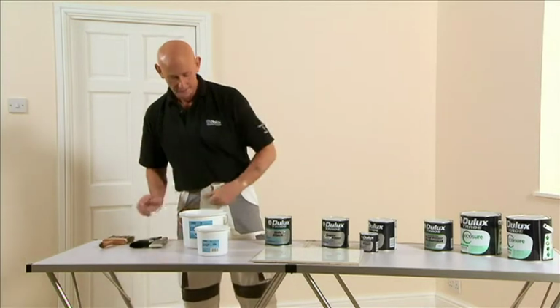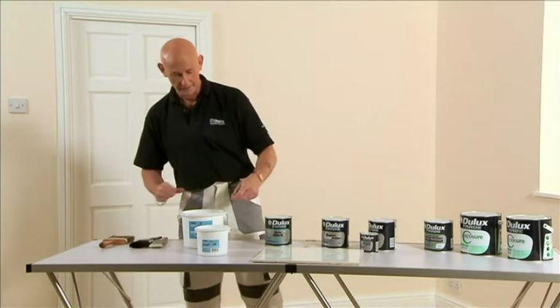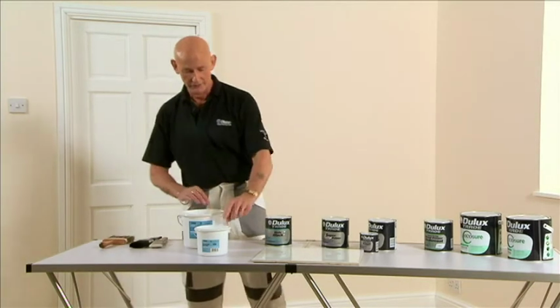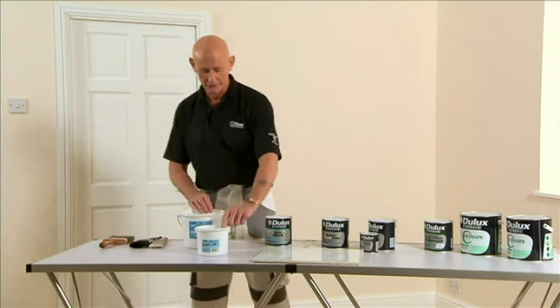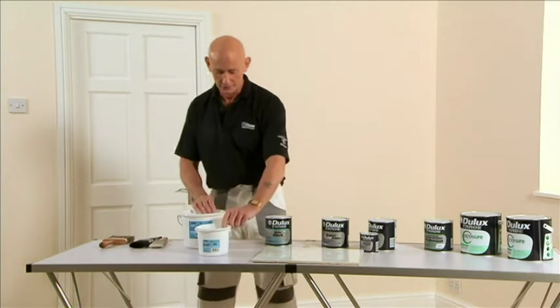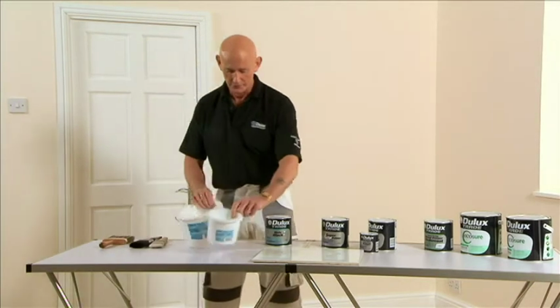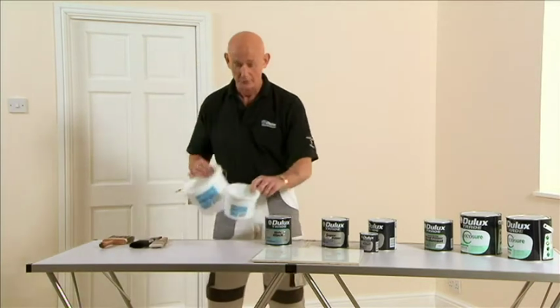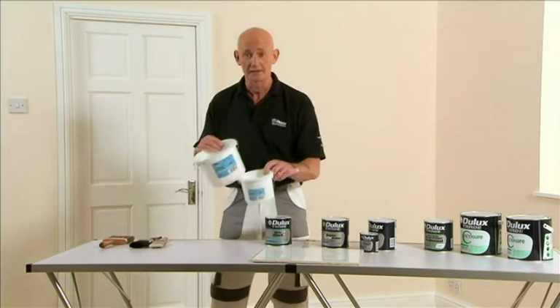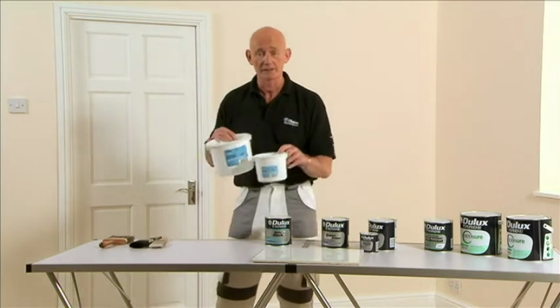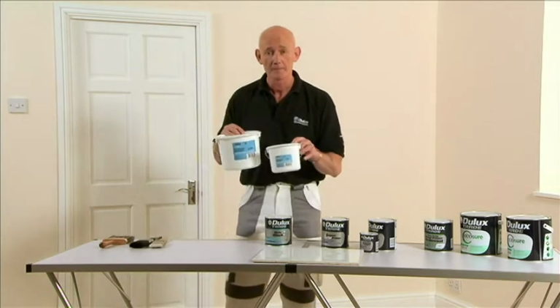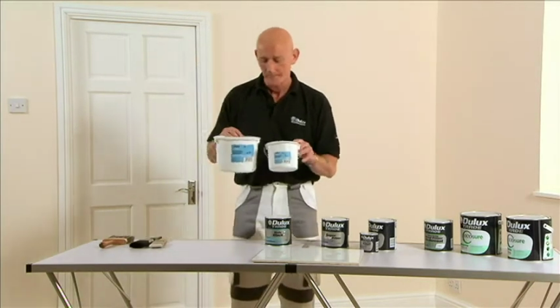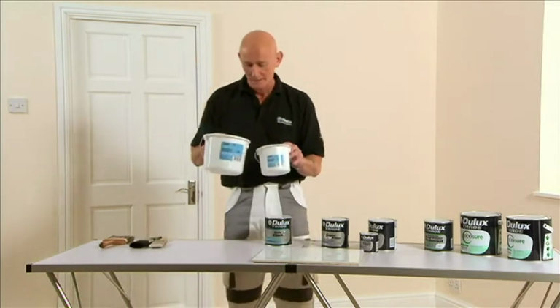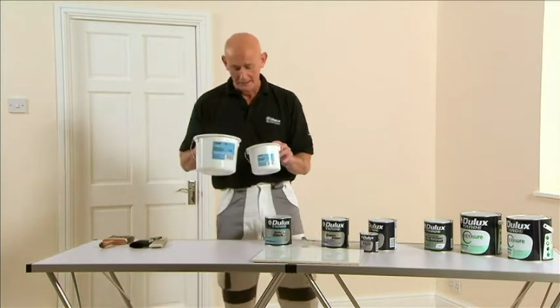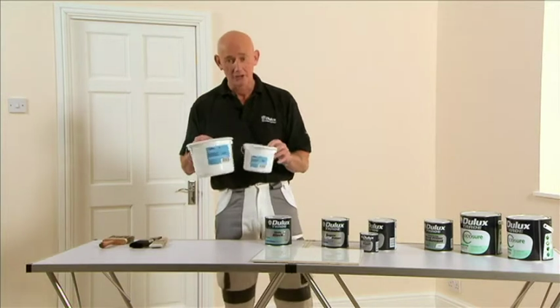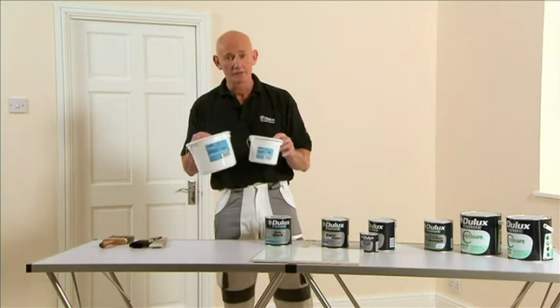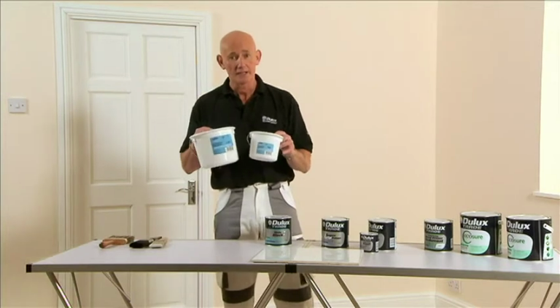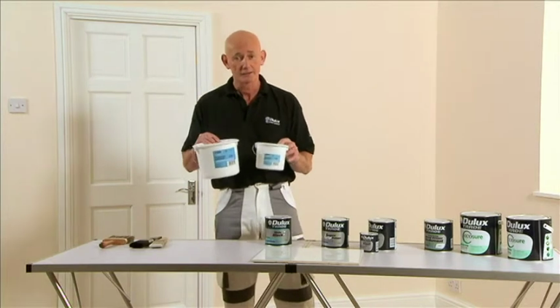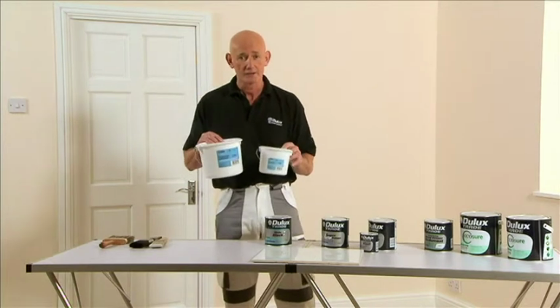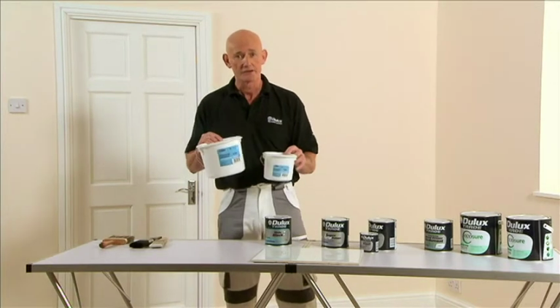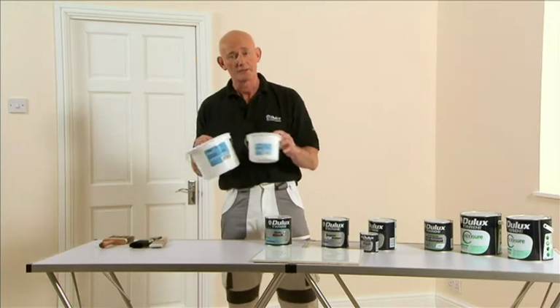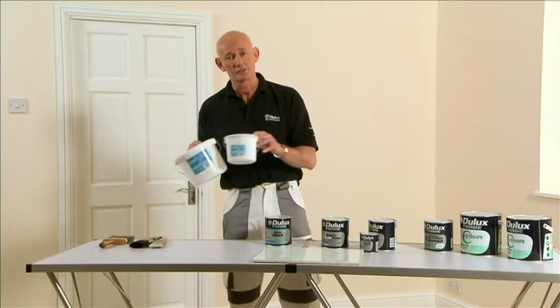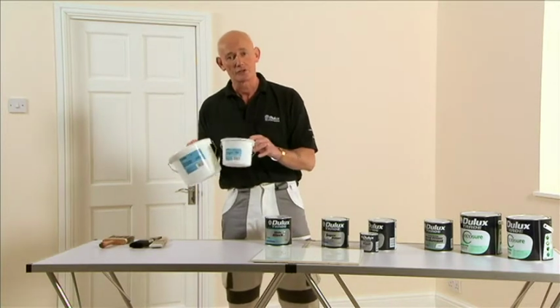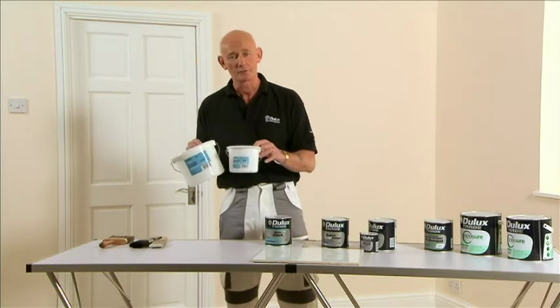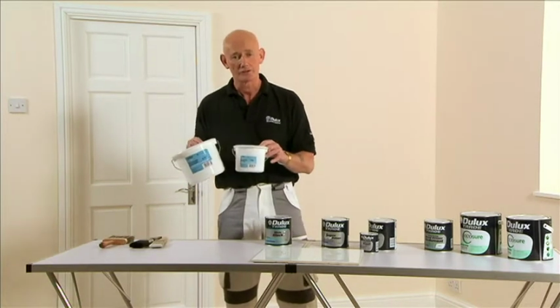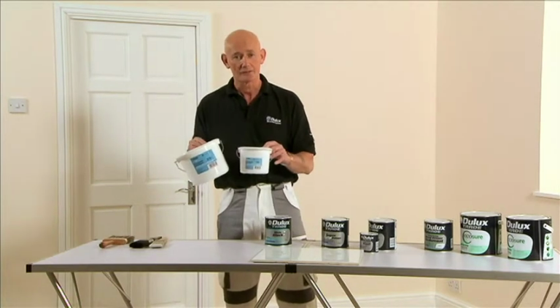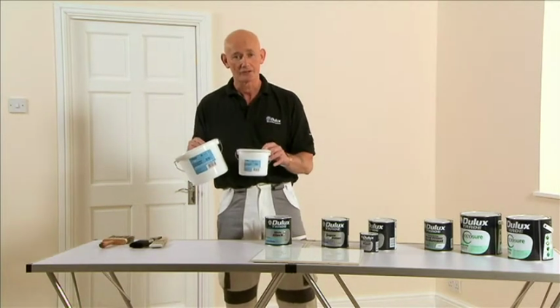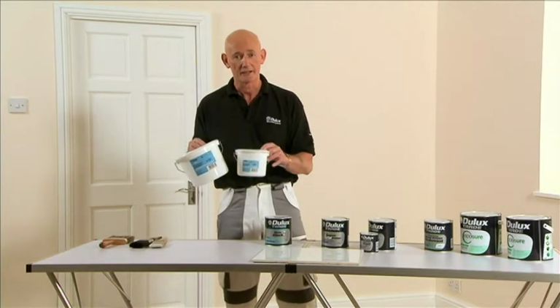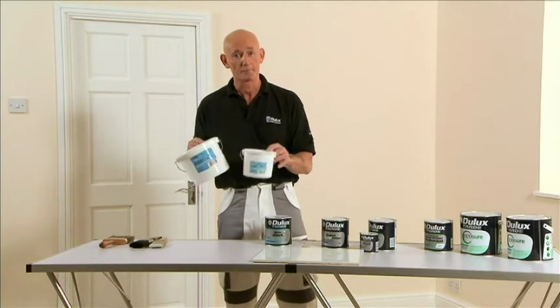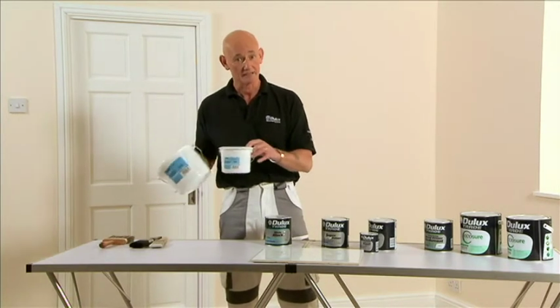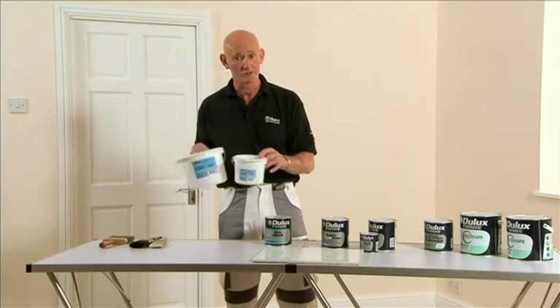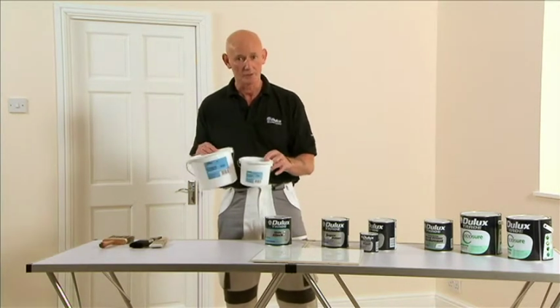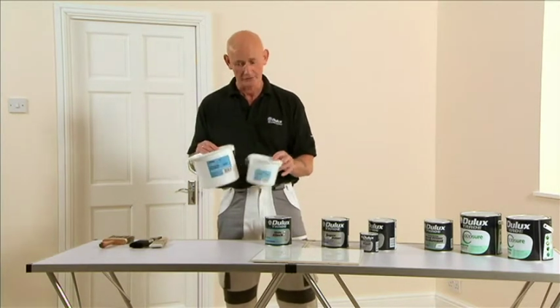The next thing you need to use is a paint kettle, and the idea of kettles is the fact that you don't put contaminated paint back into your pot.